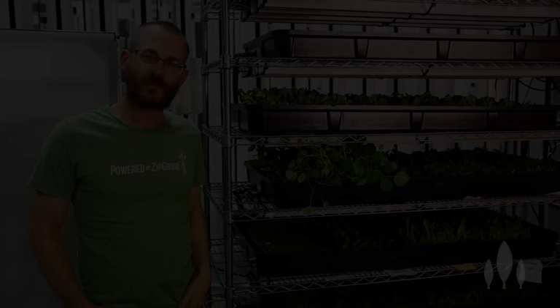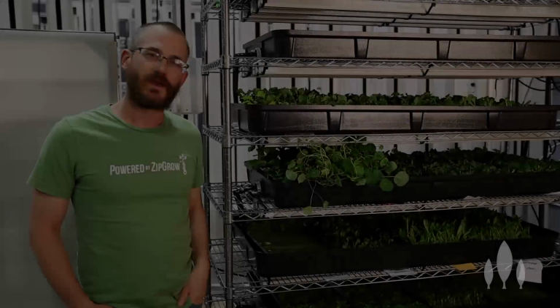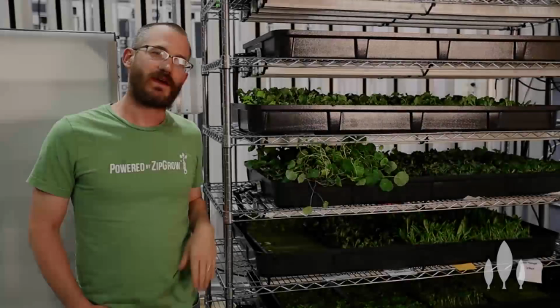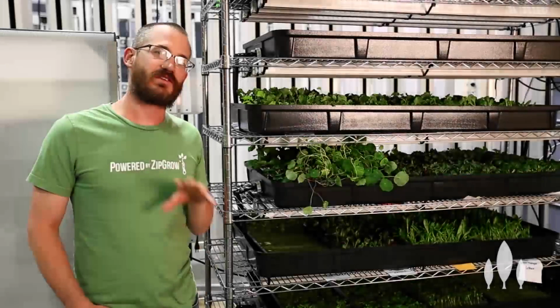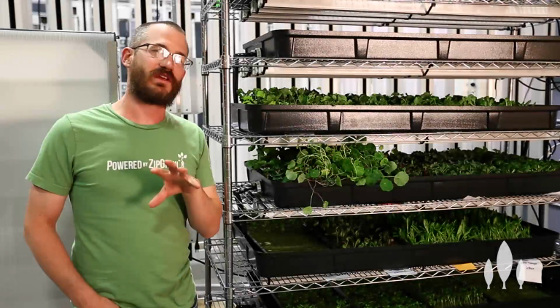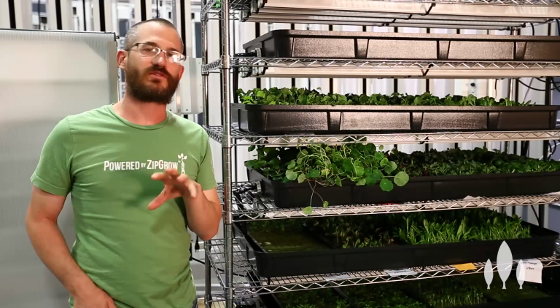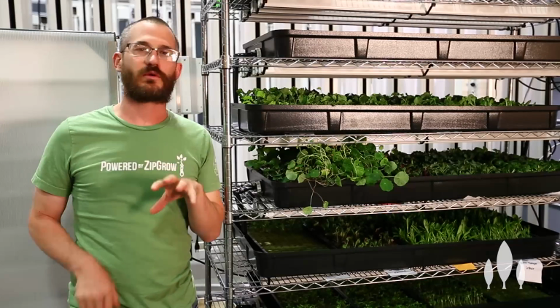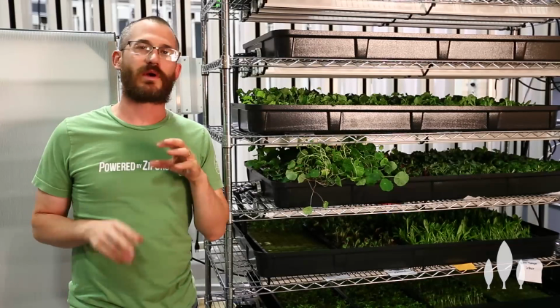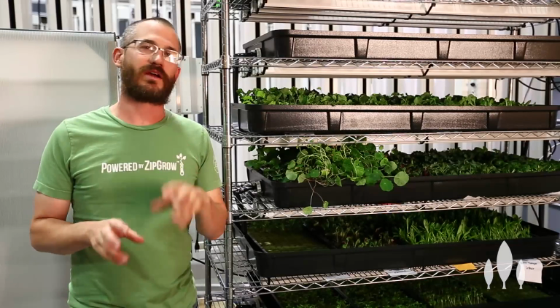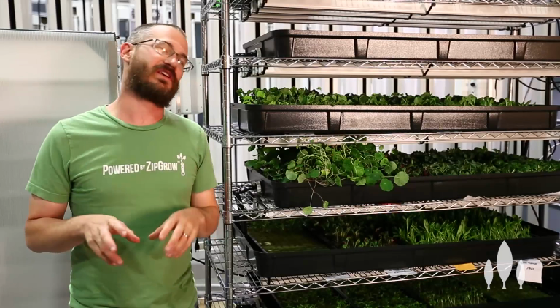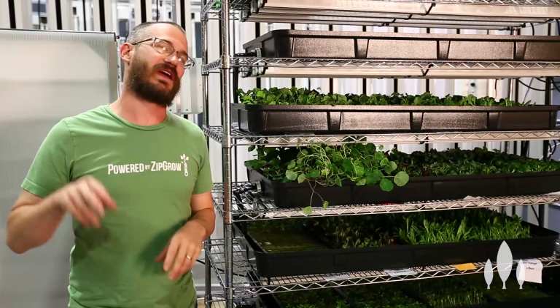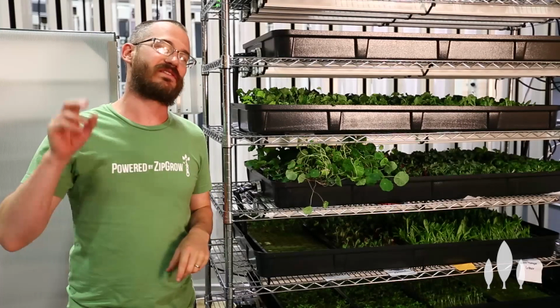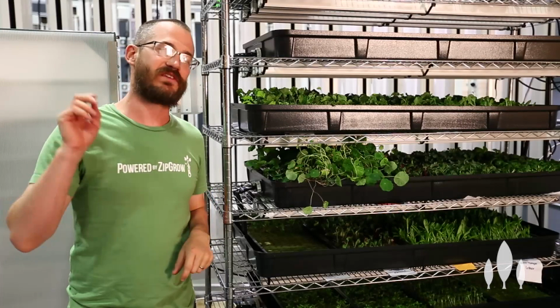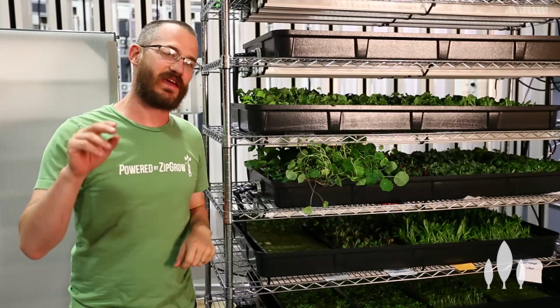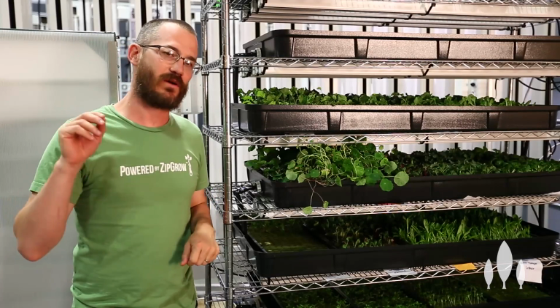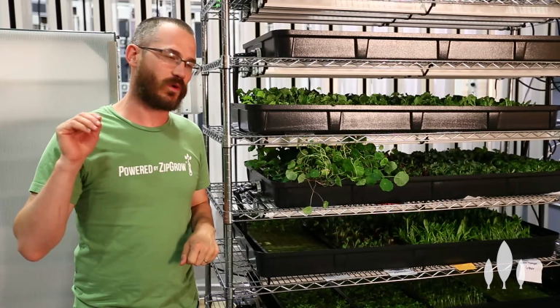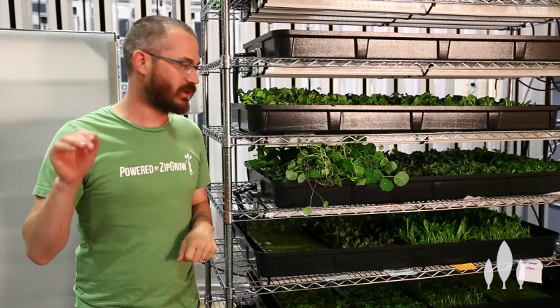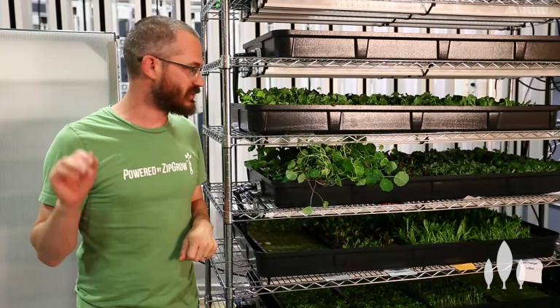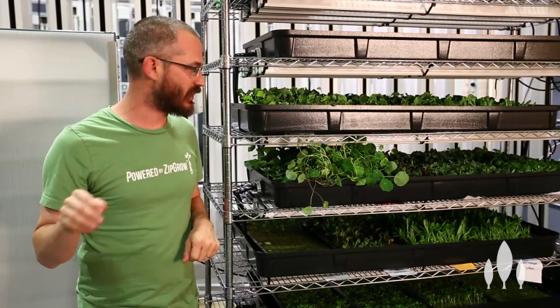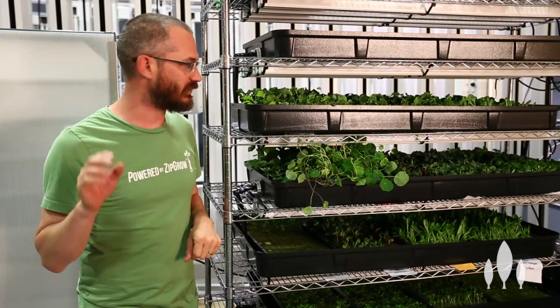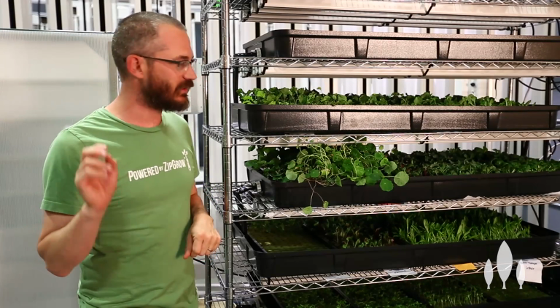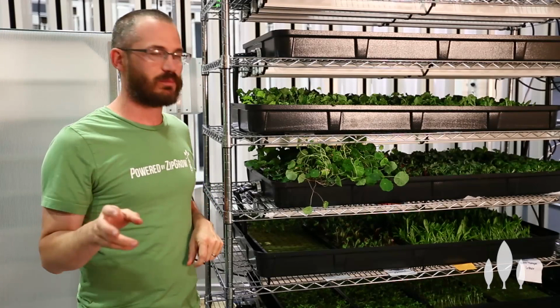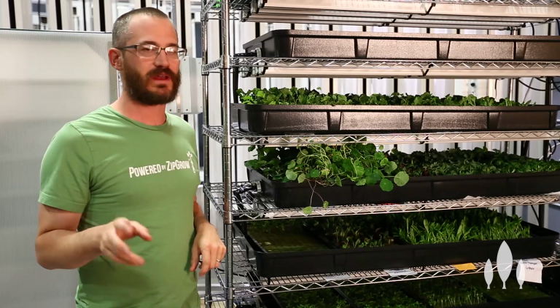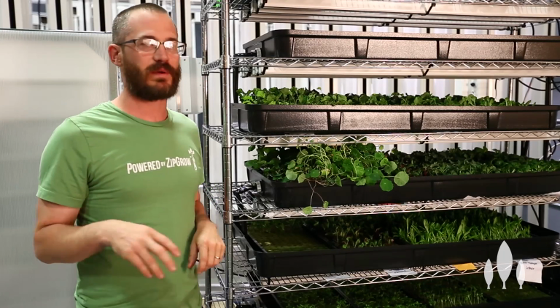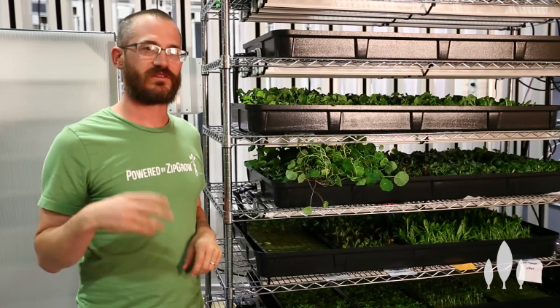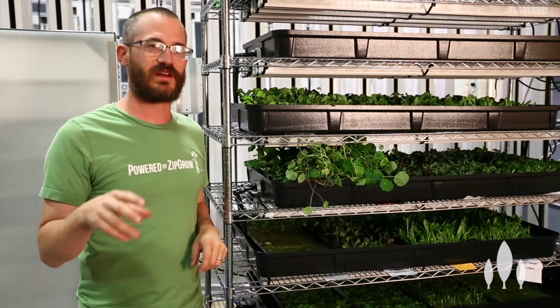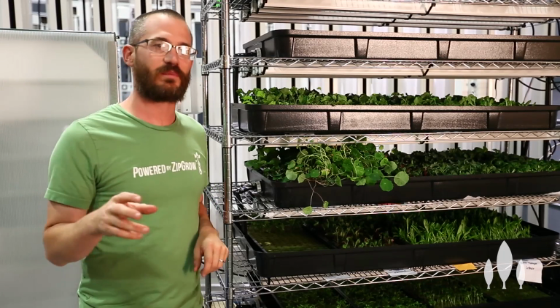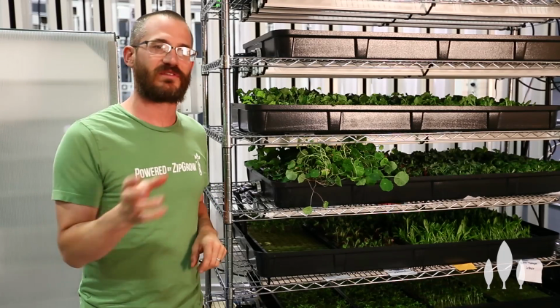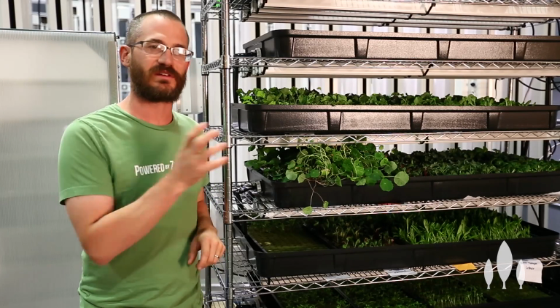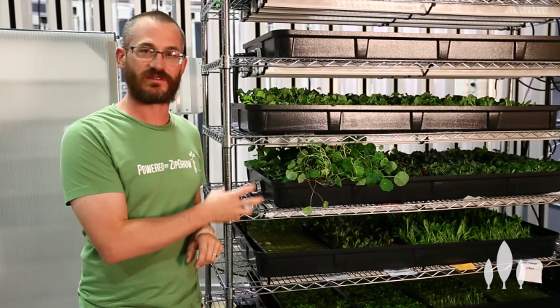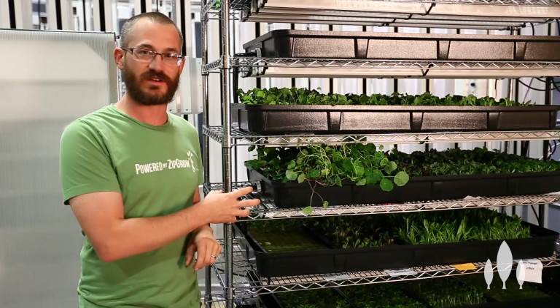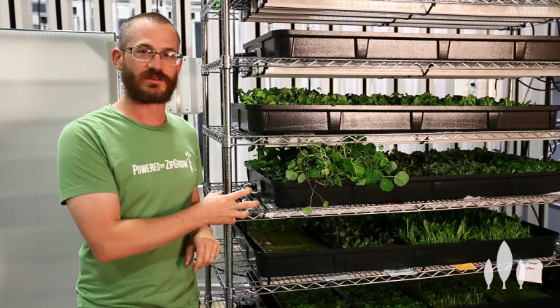Hey, this is Nate Storey with Bright Agritech and today we're going to talk a little bit about setting up a seedling station.